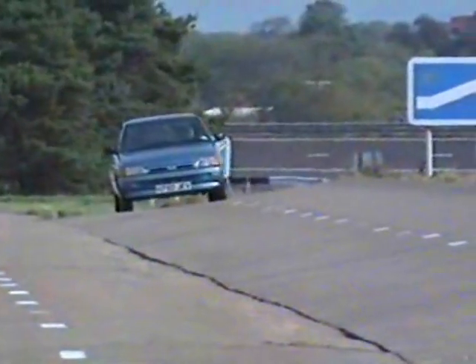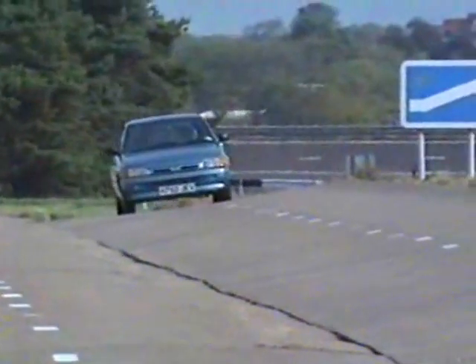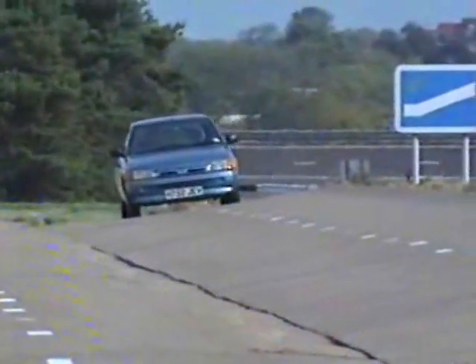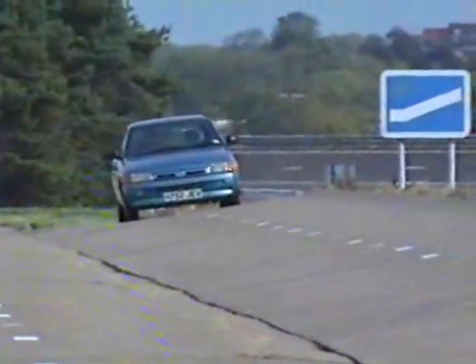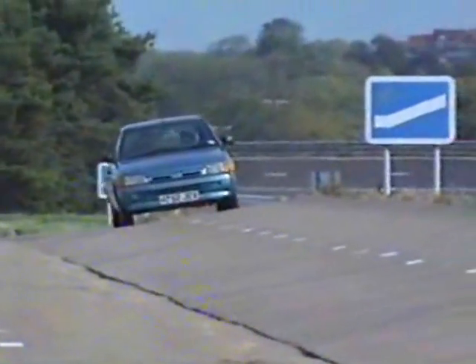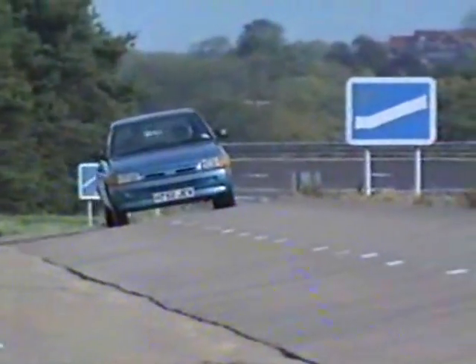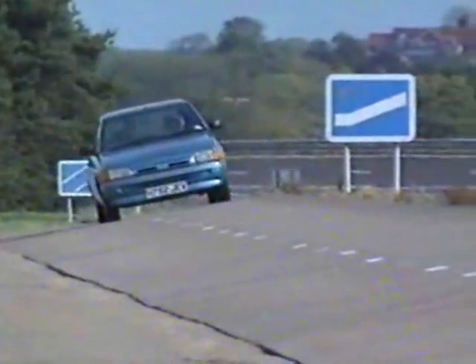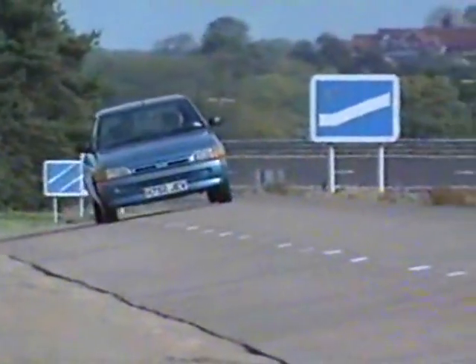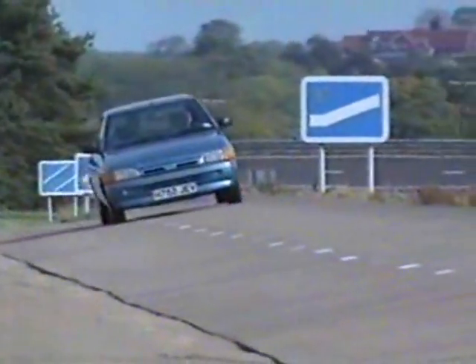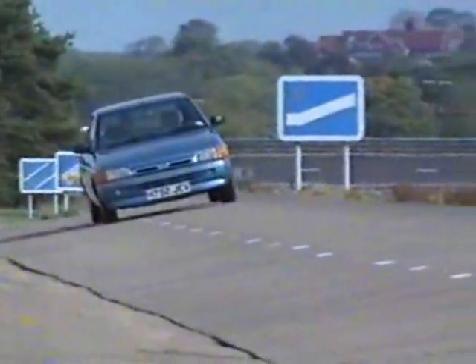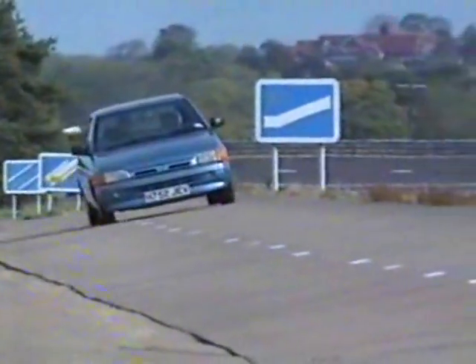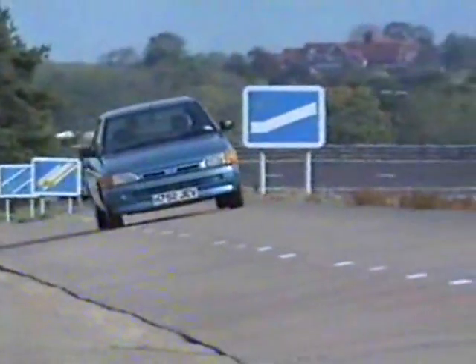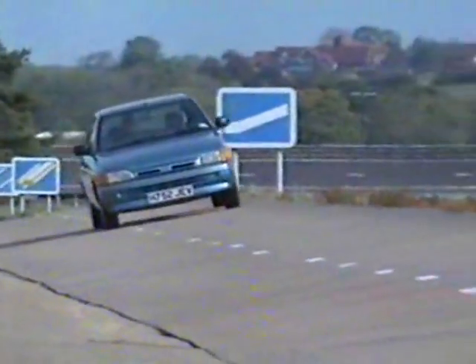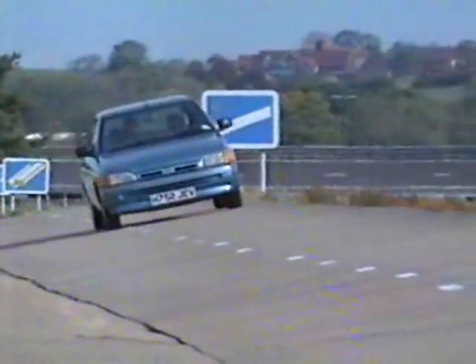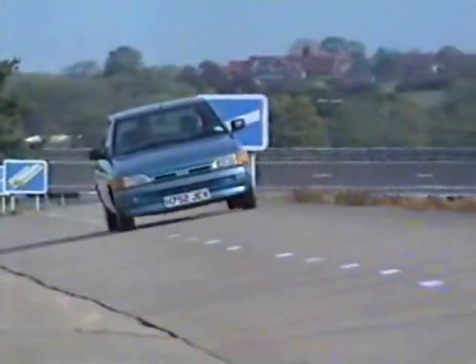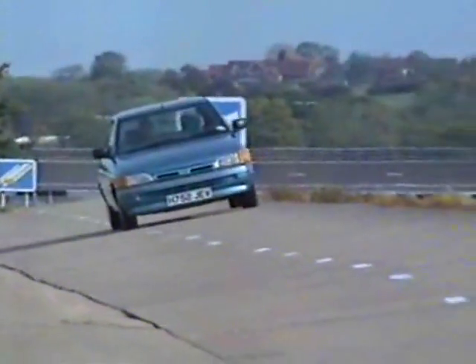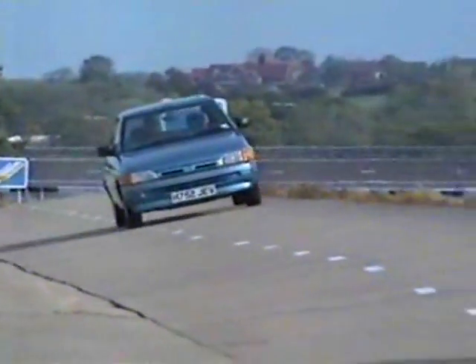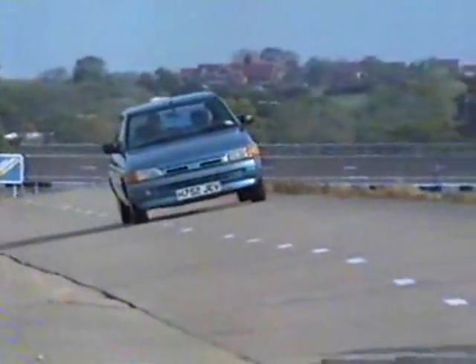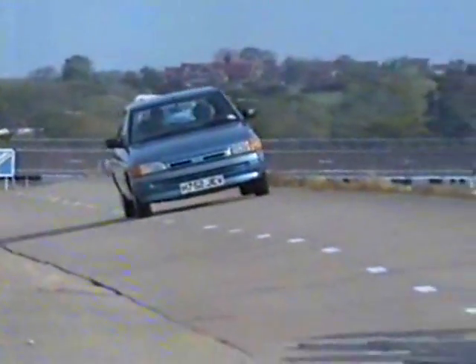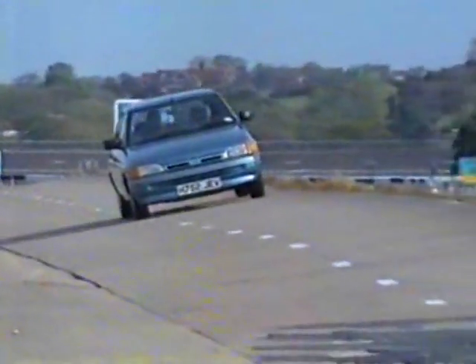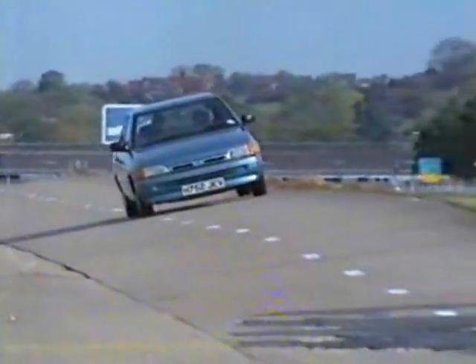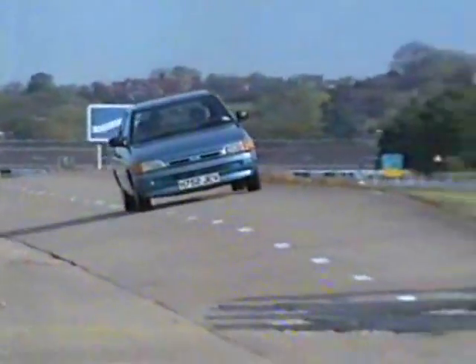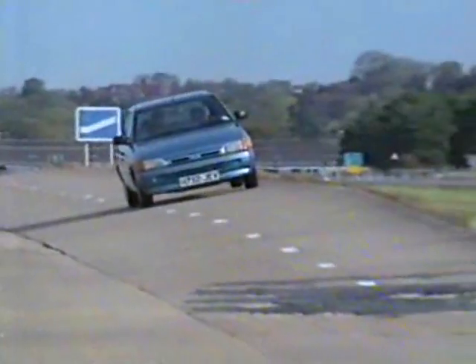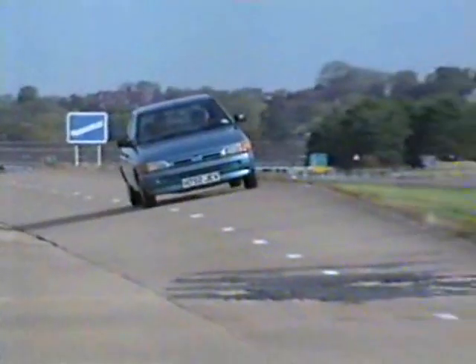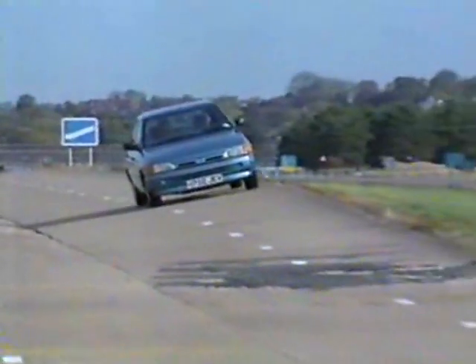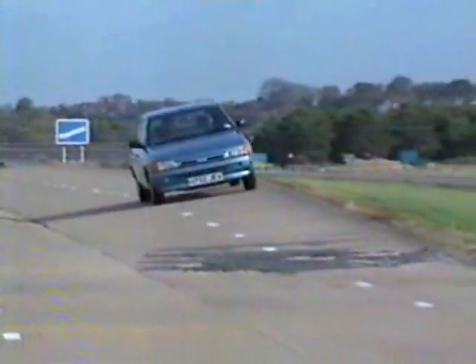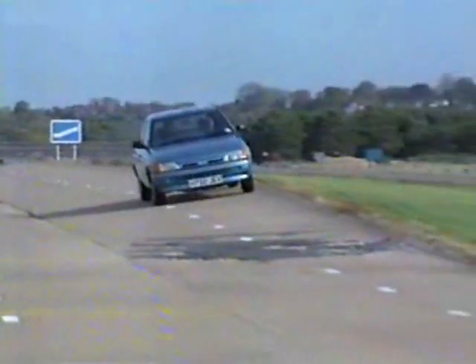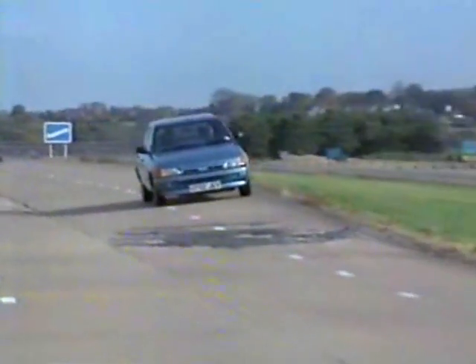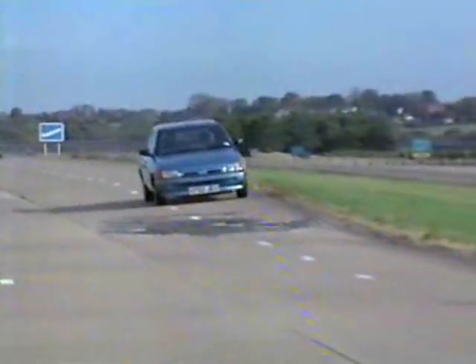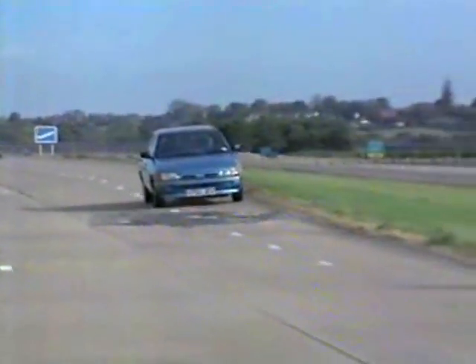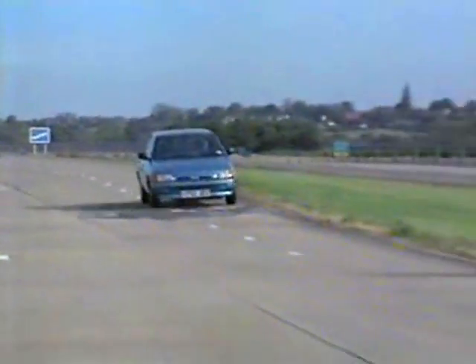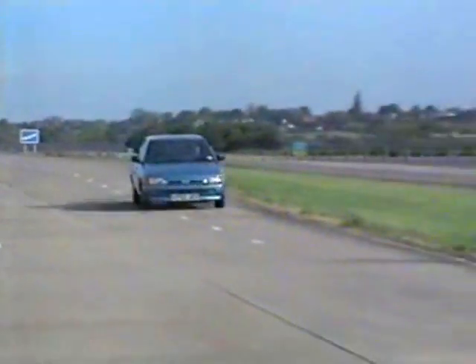Now, back here at Myra, one of the main reasons for coming here is to explore the mysteries, so to speak, of road holding and handling.